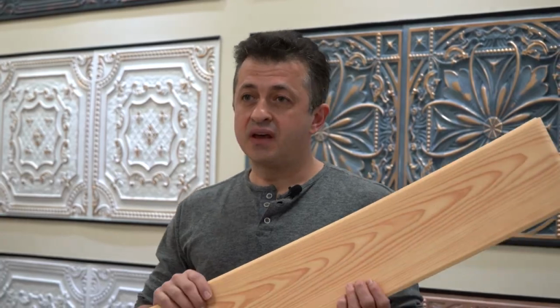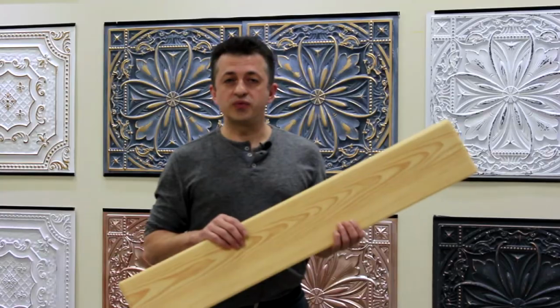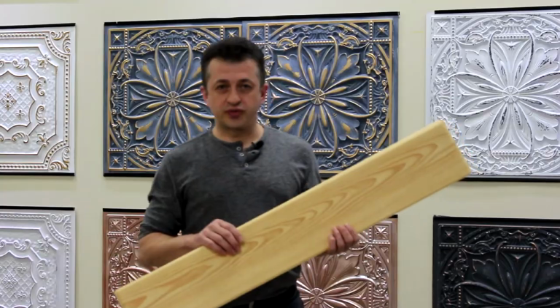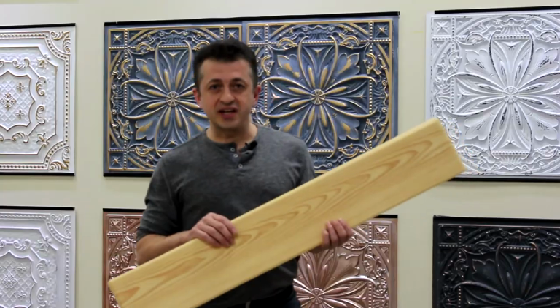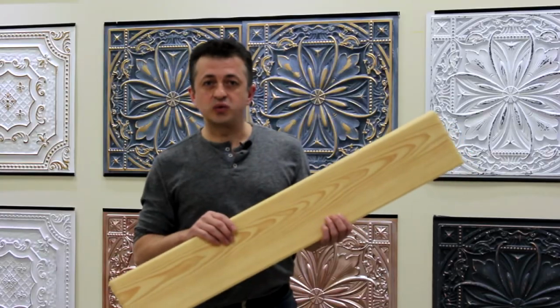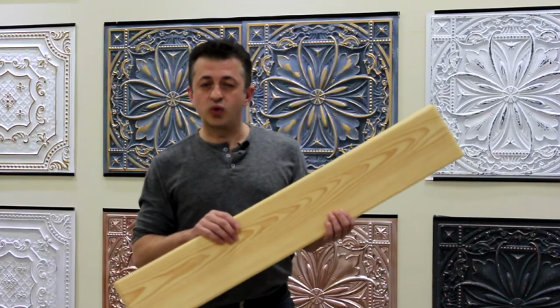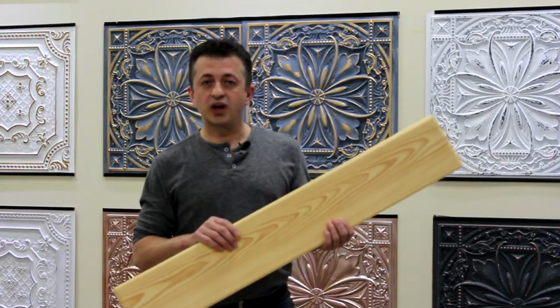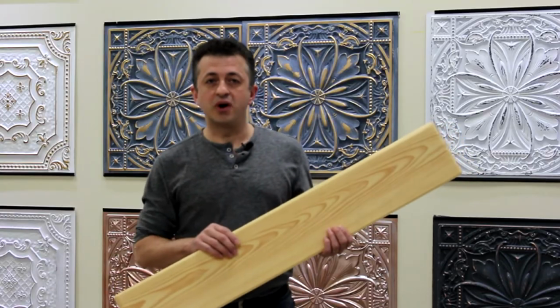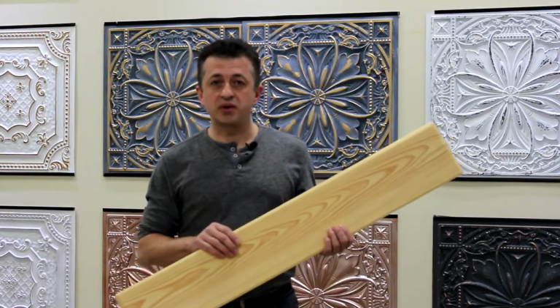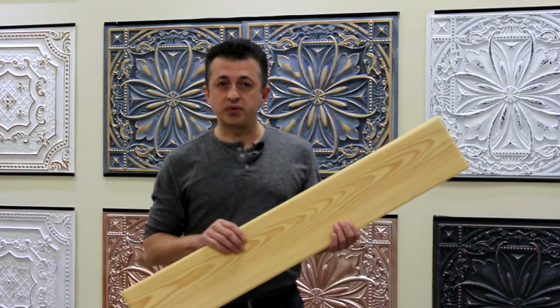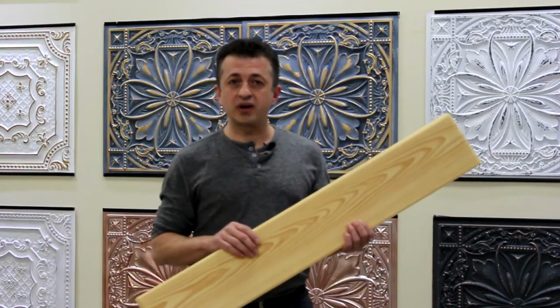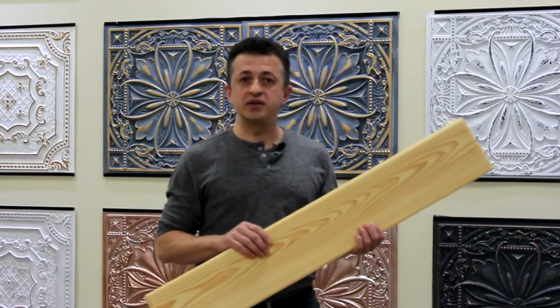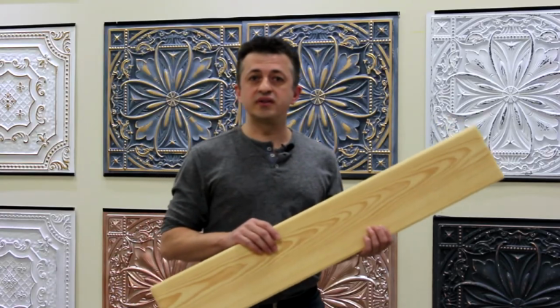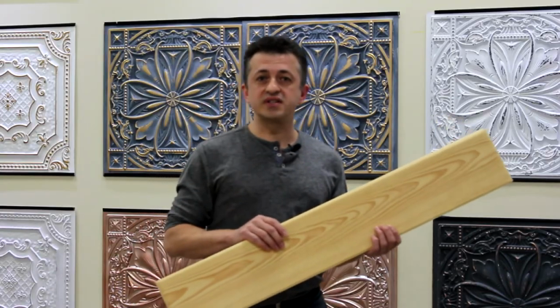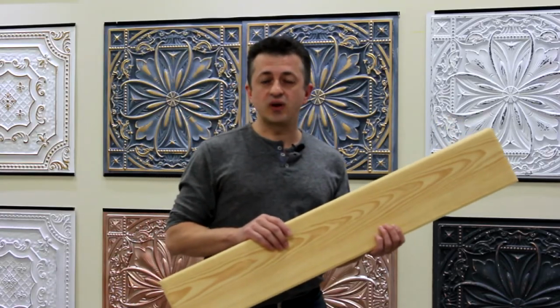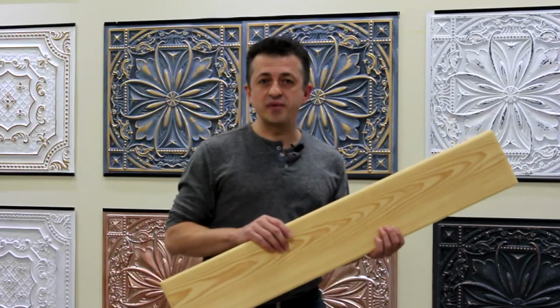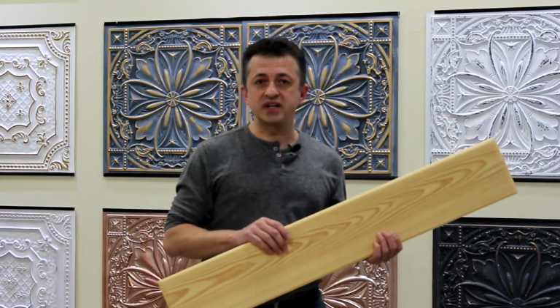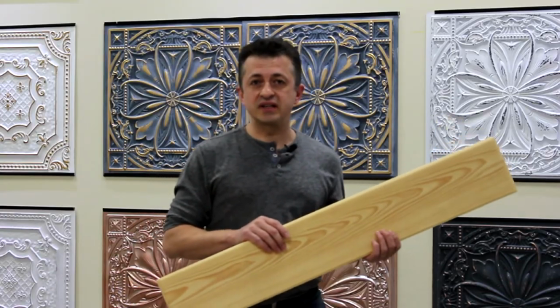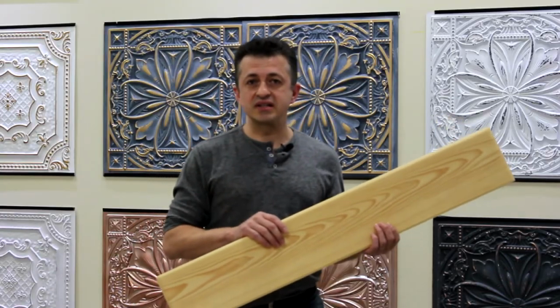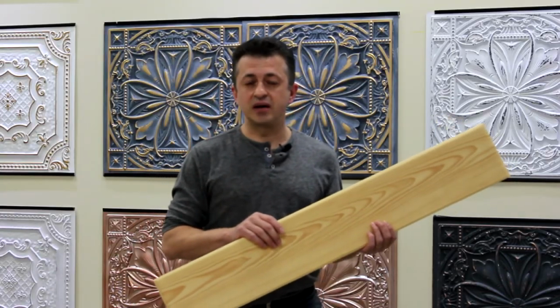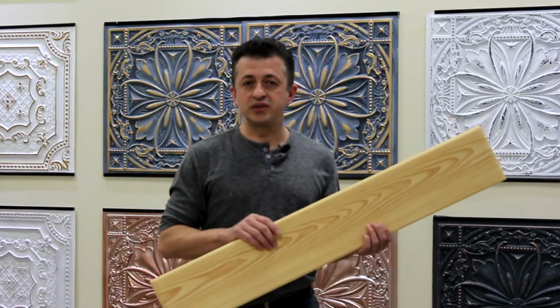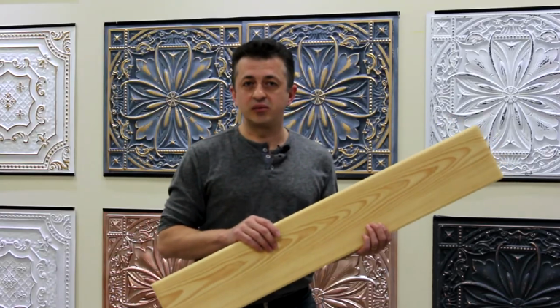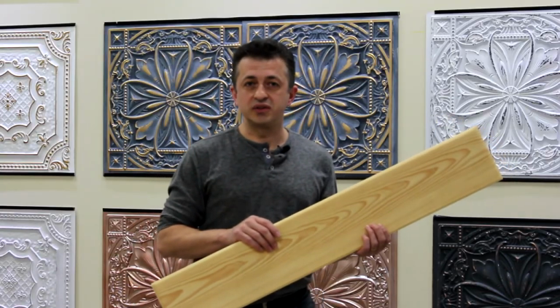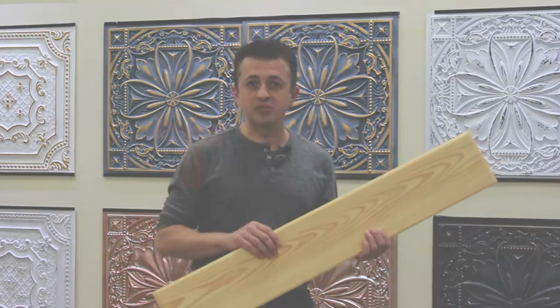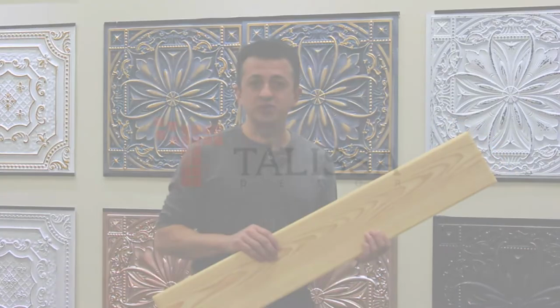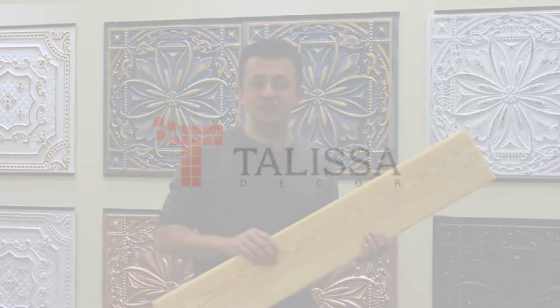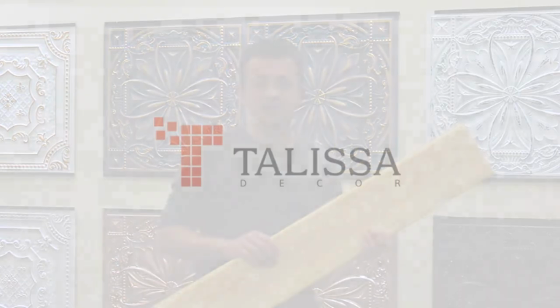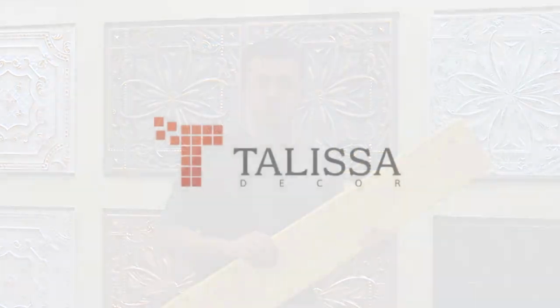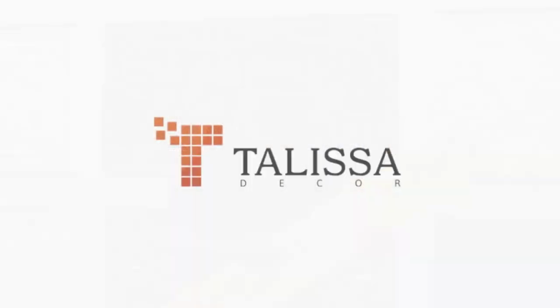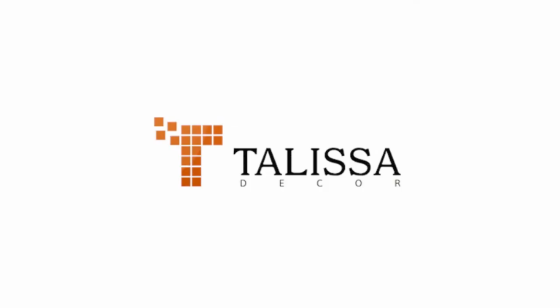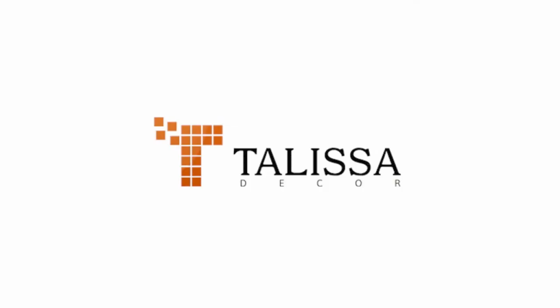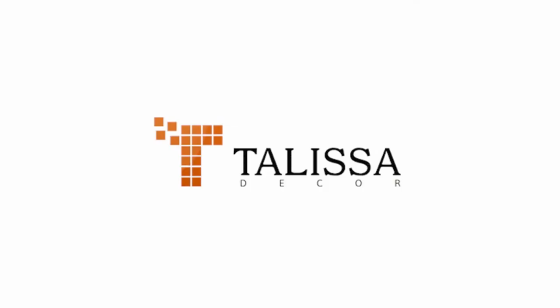To find out more about our product, you can visit our website at www.talisadecor.com.